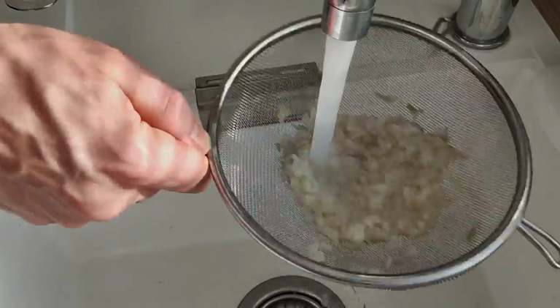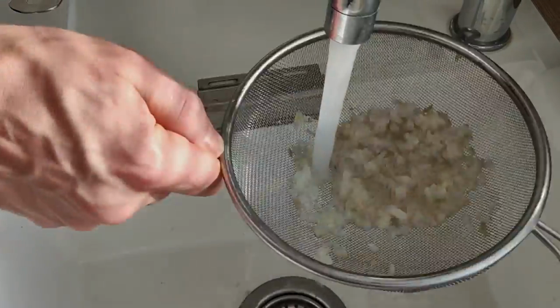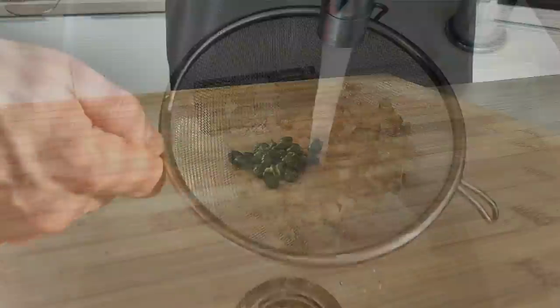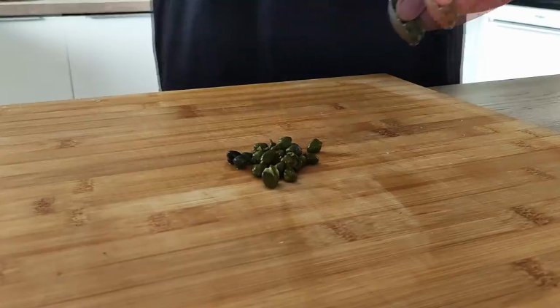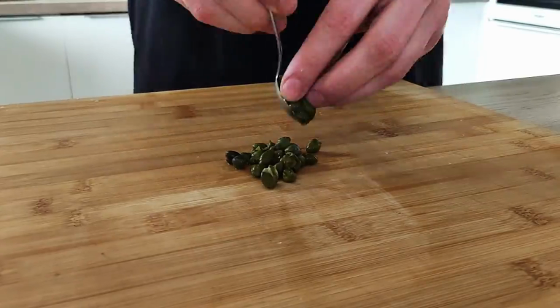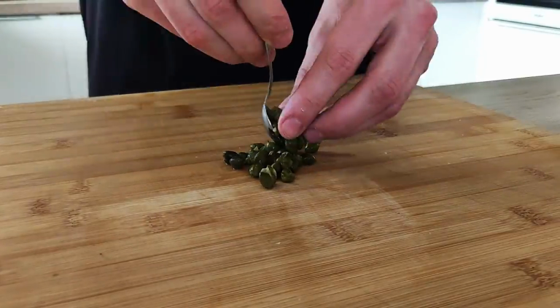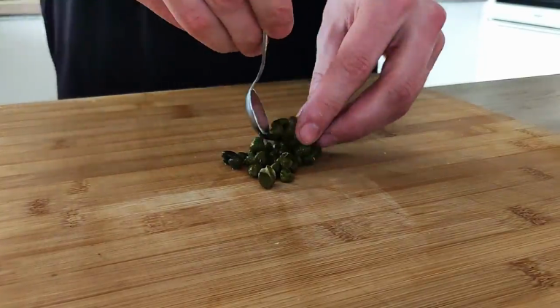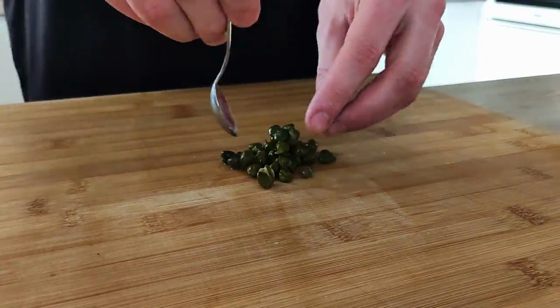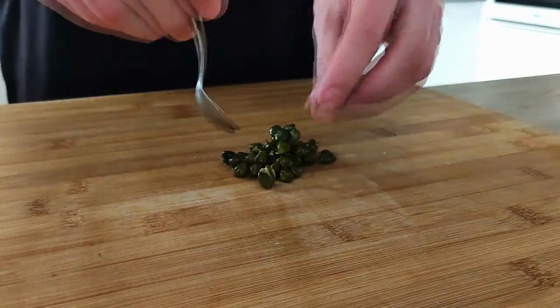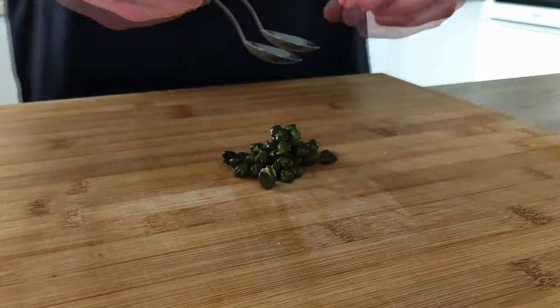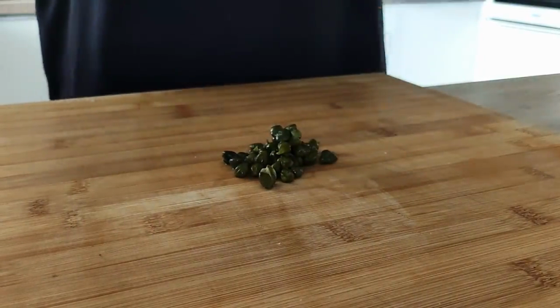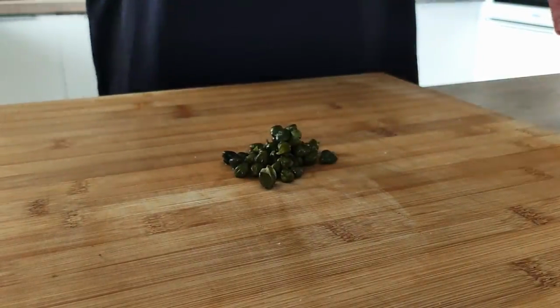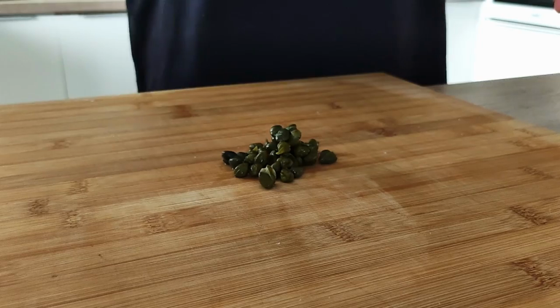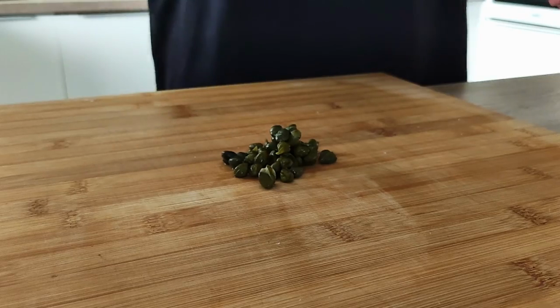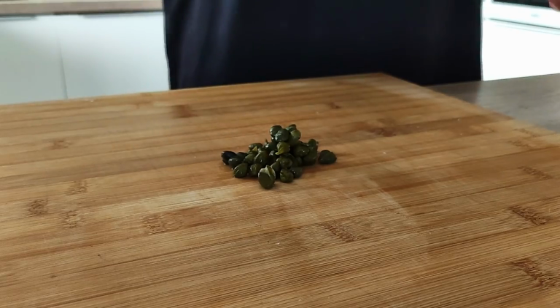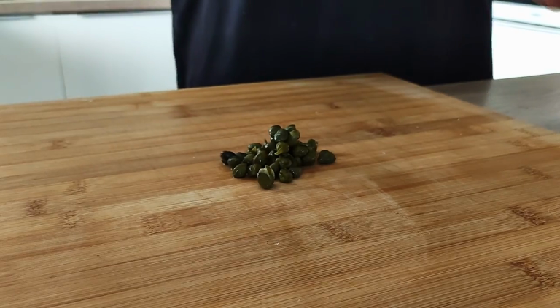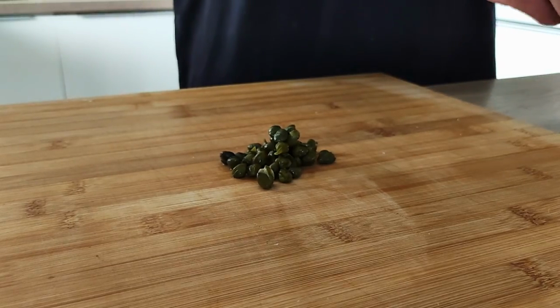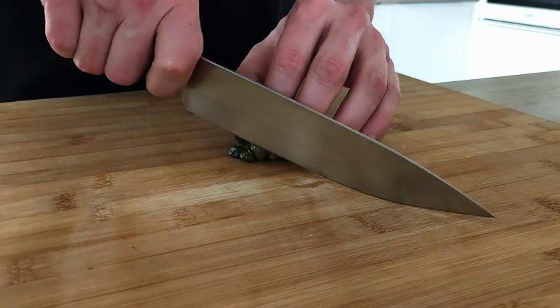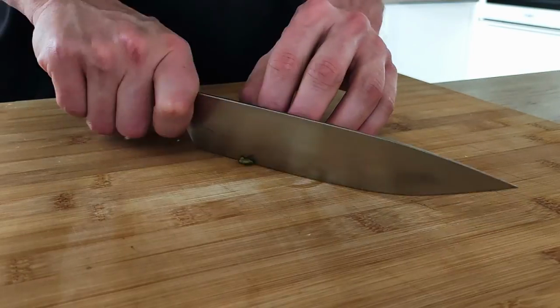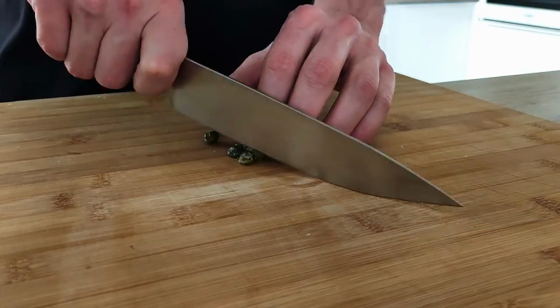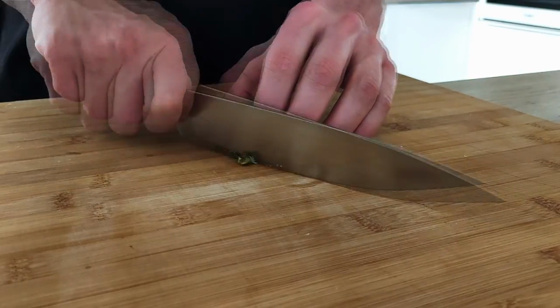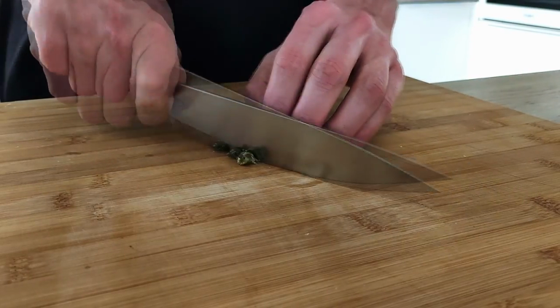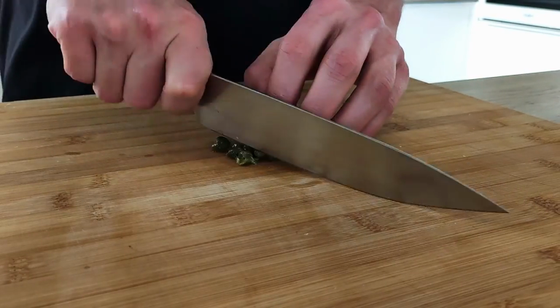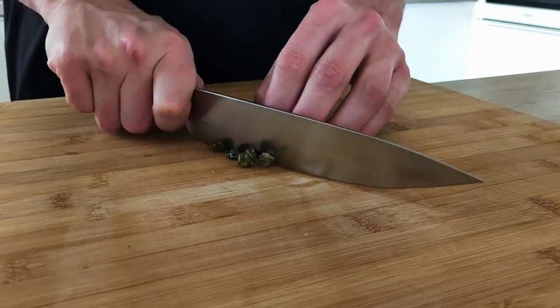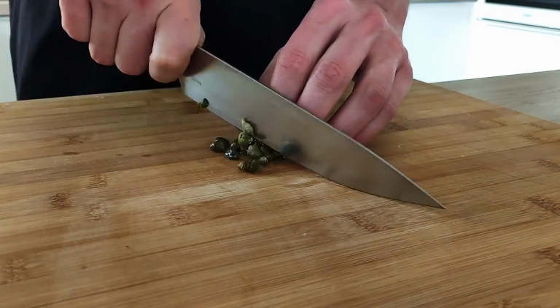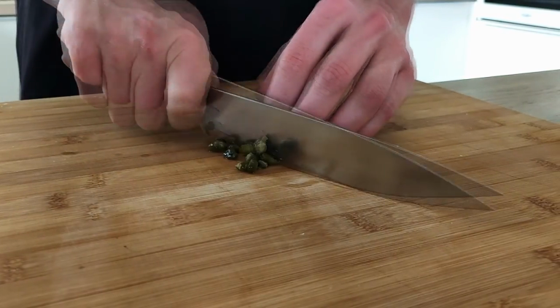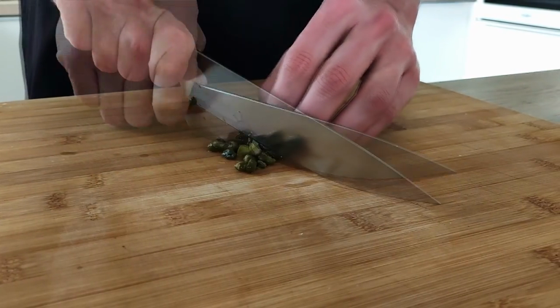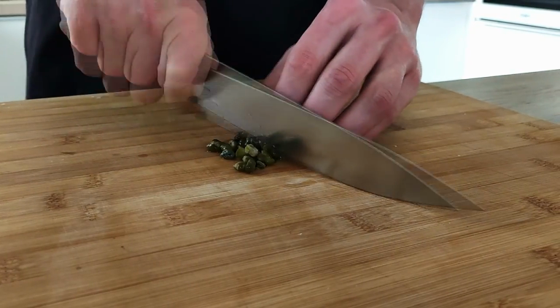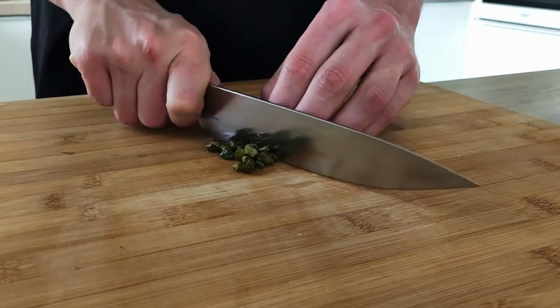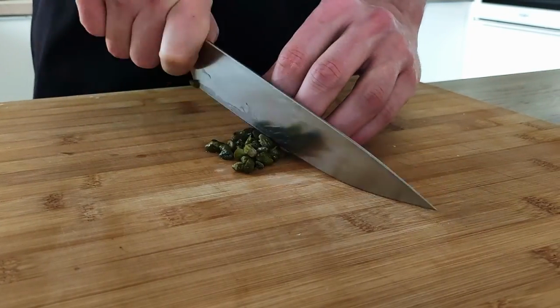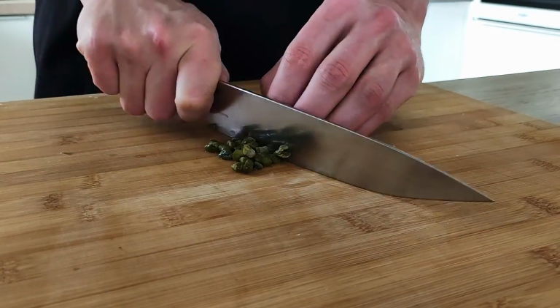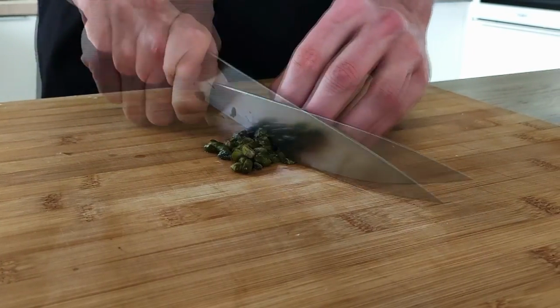Next, I need to chop some capers. So I chop them roughly and now it's time to mix everything together.